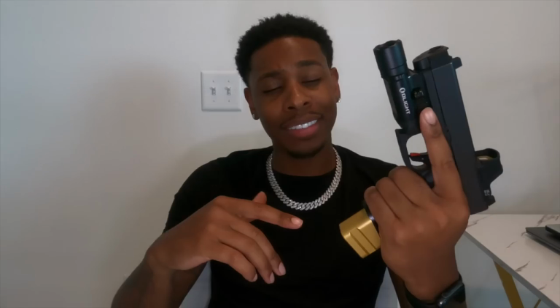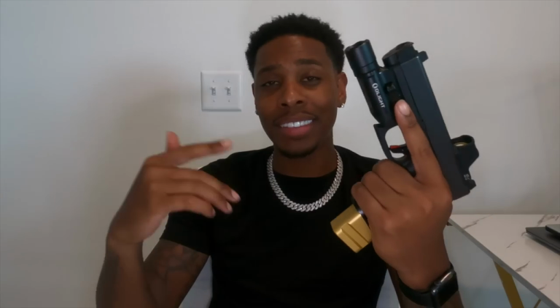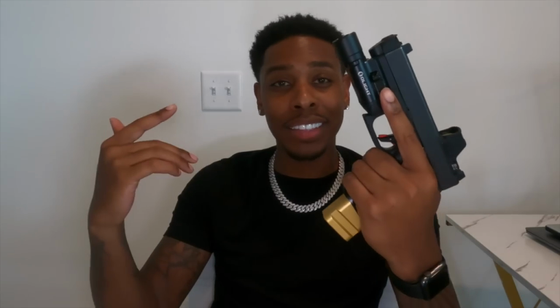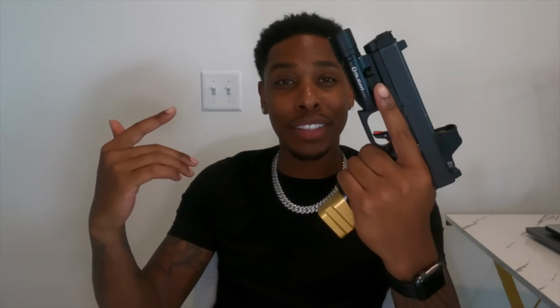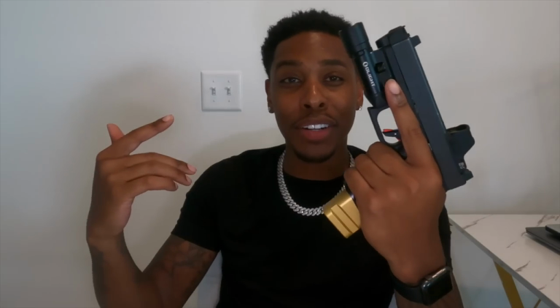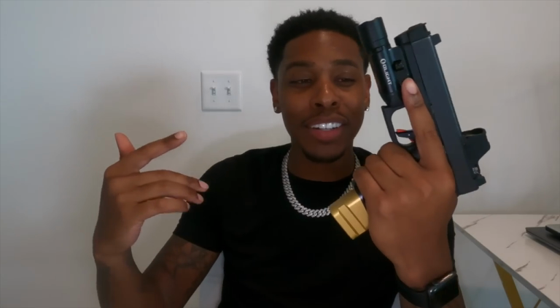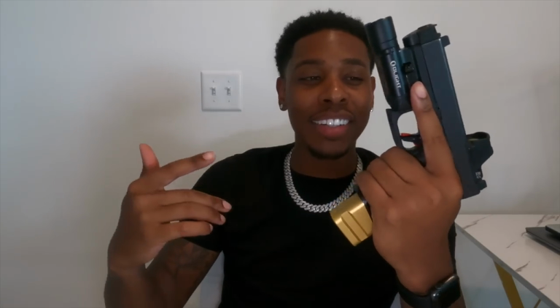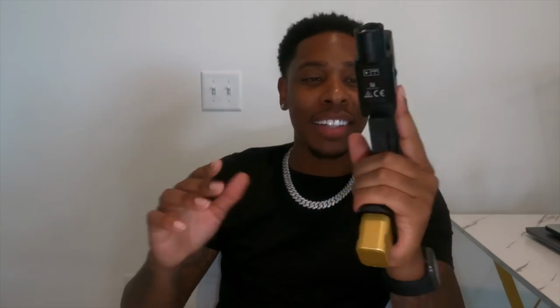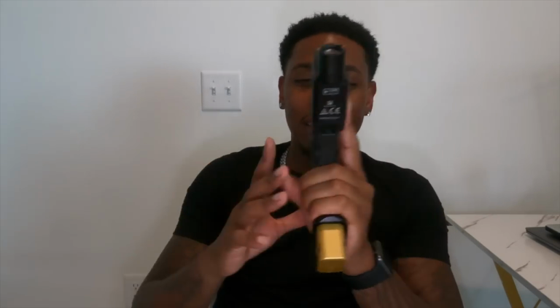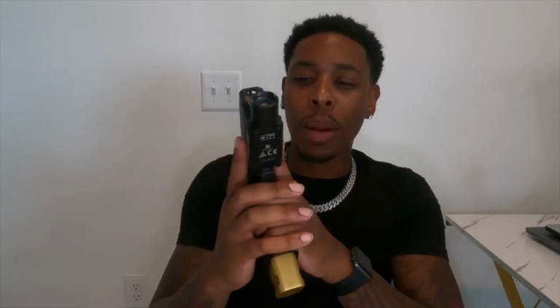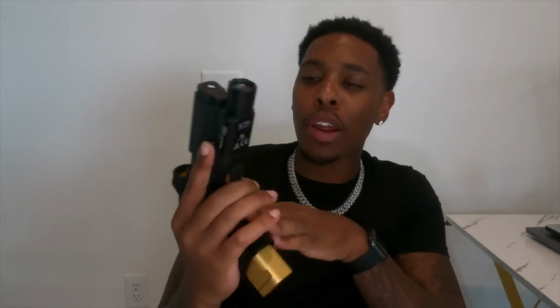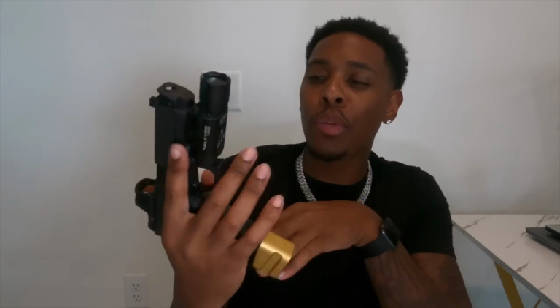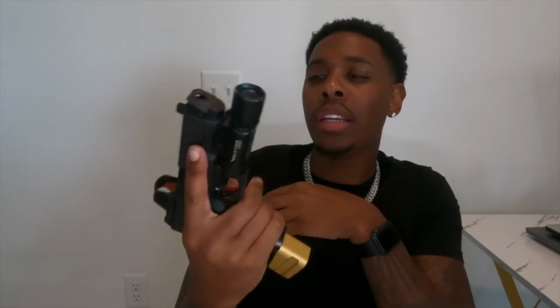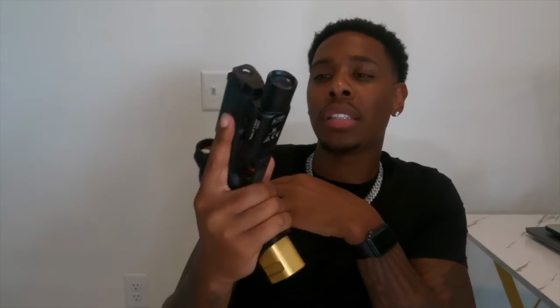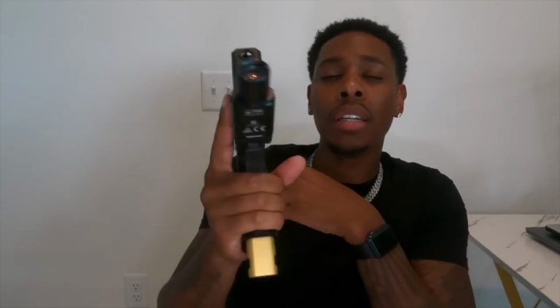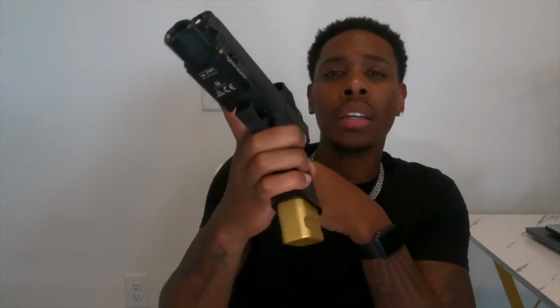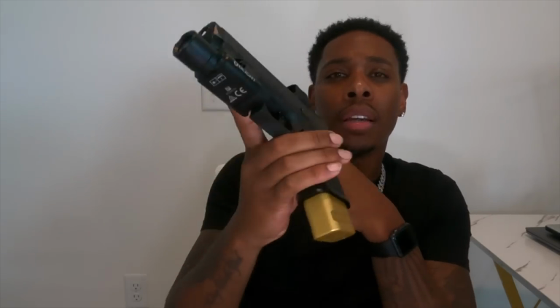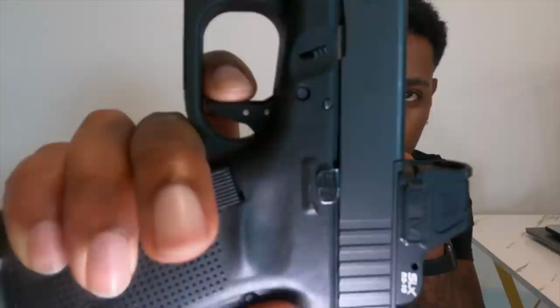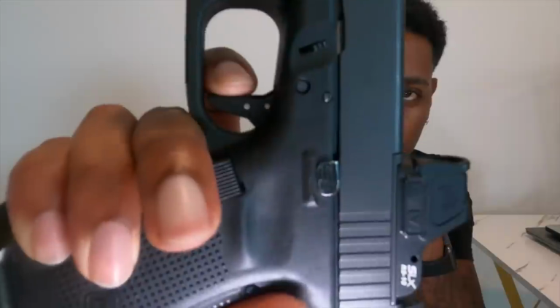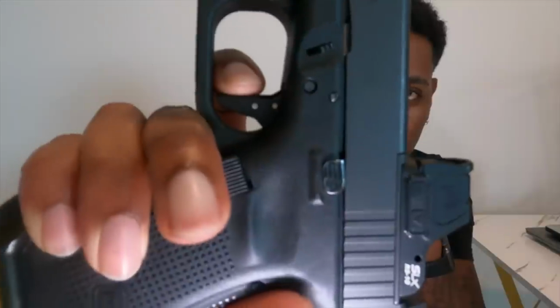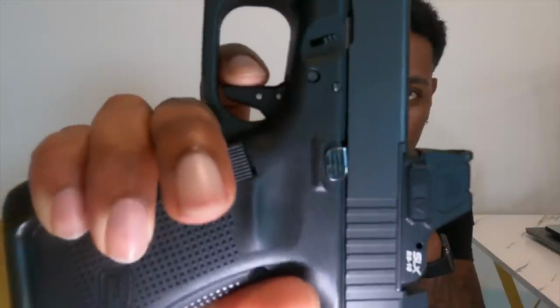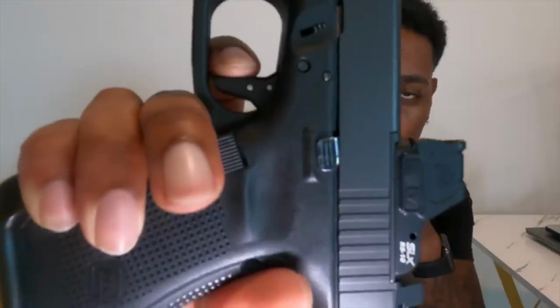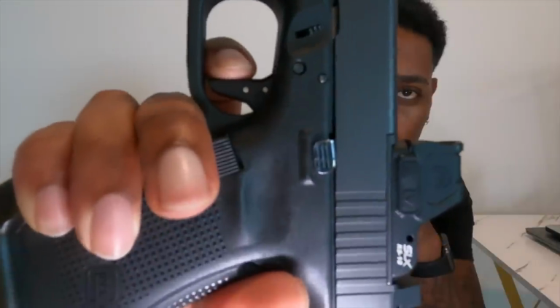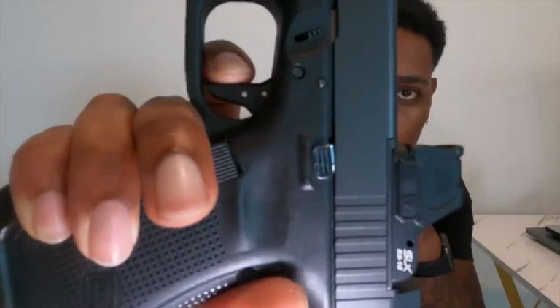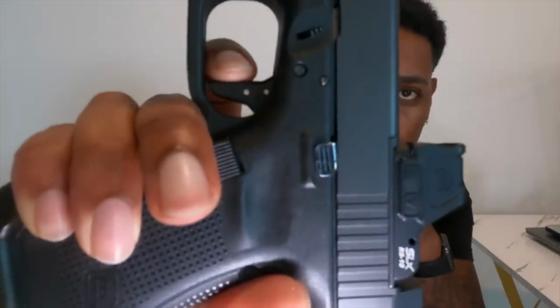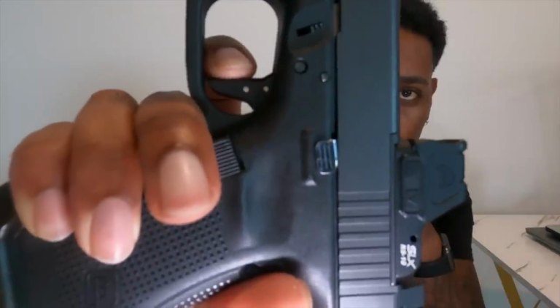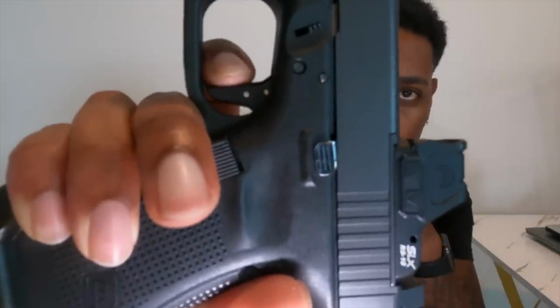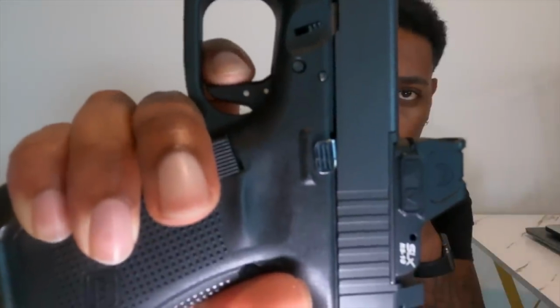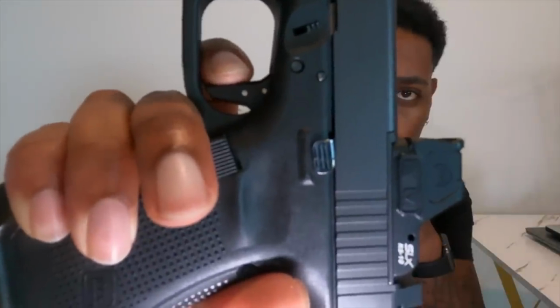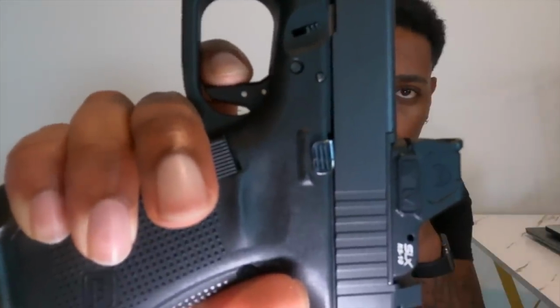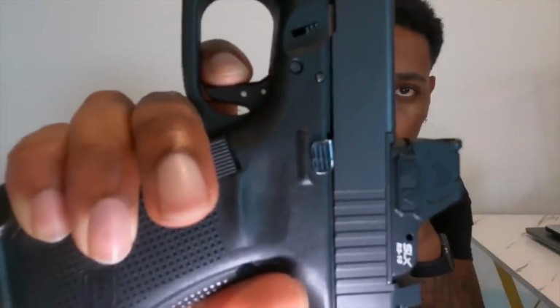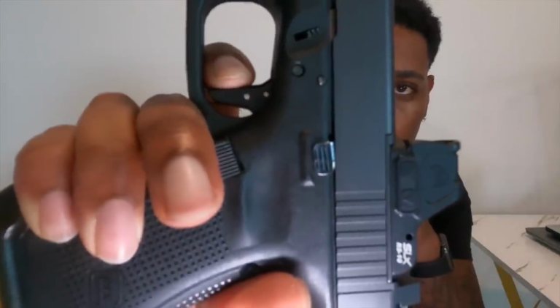This is her. This is my brand new EDC. That's the wall, and it breaks.